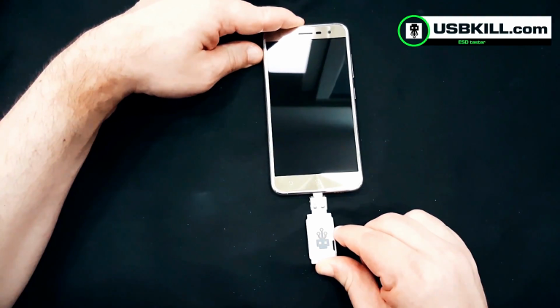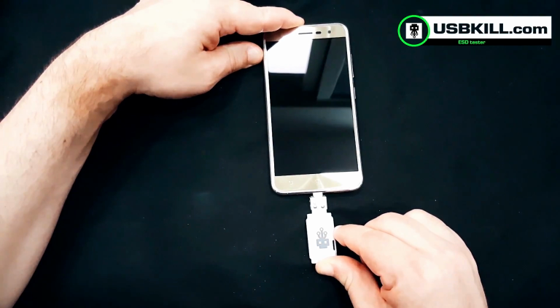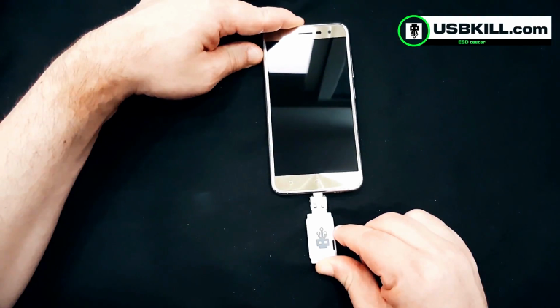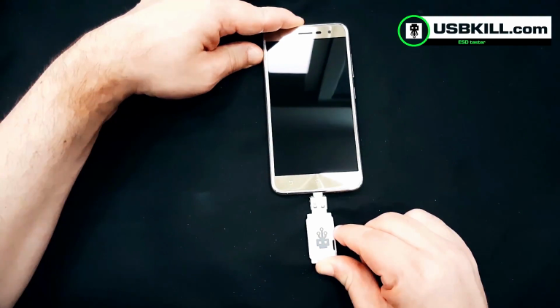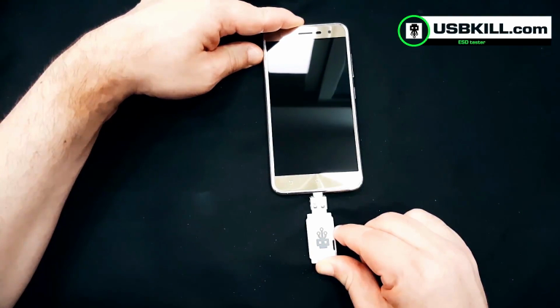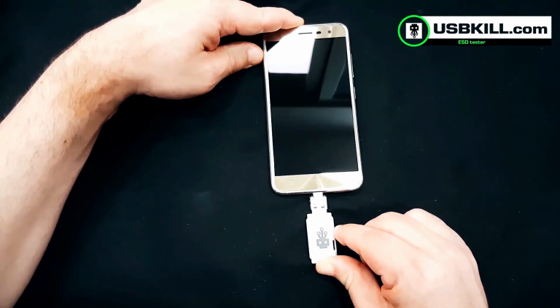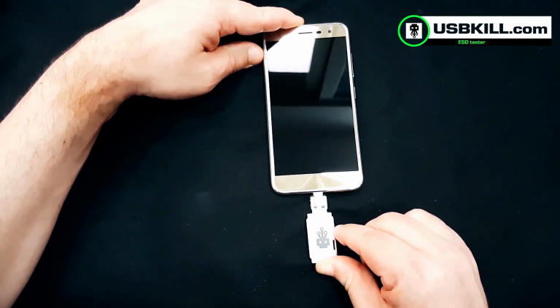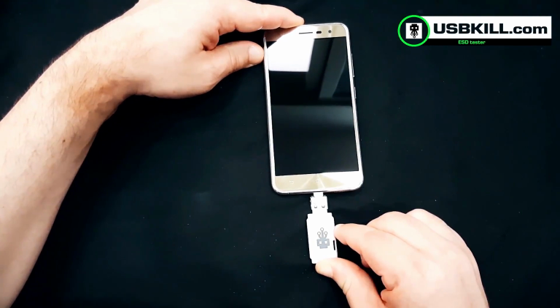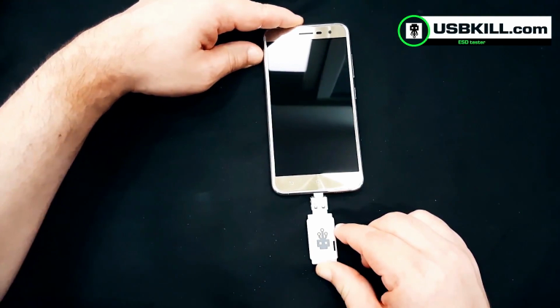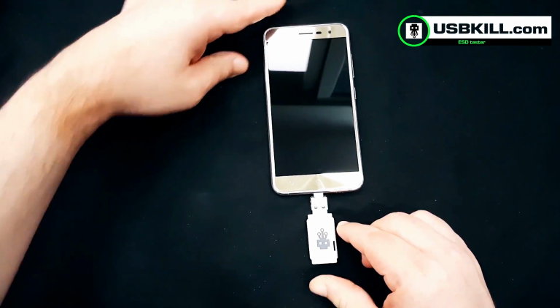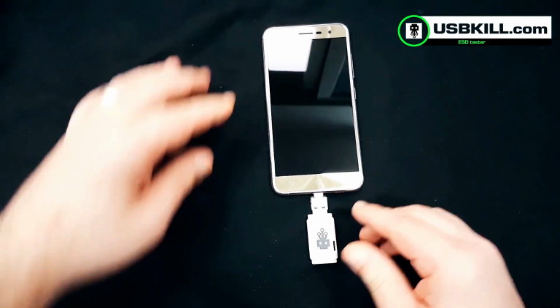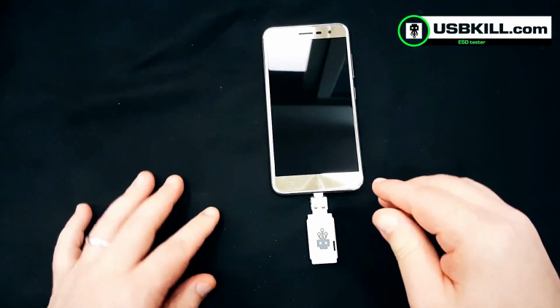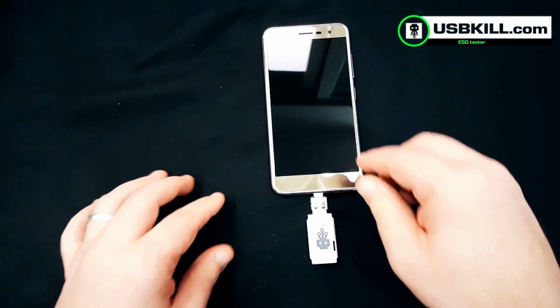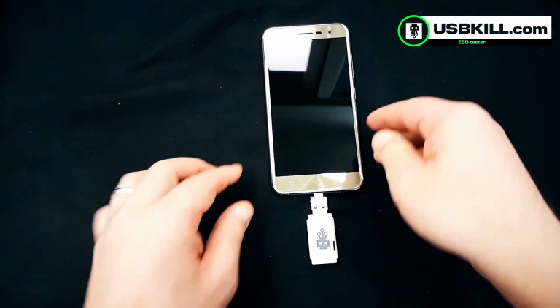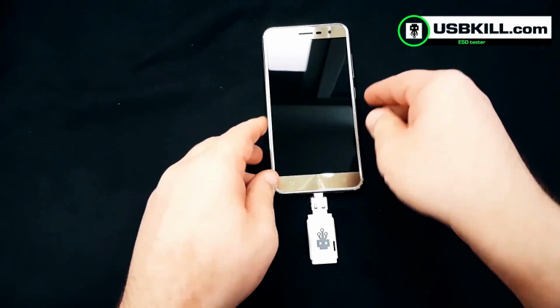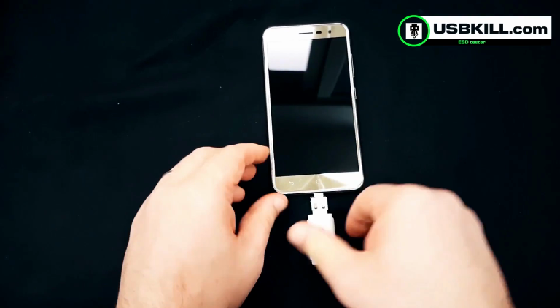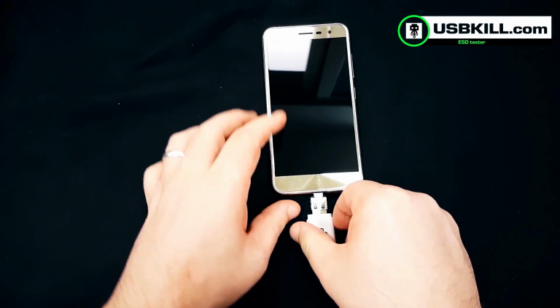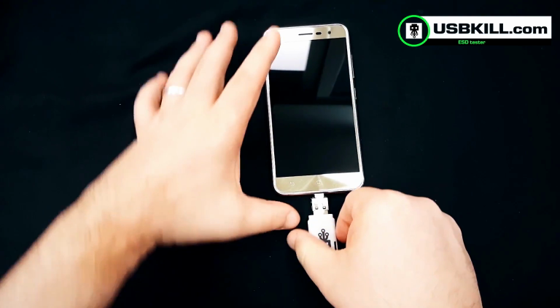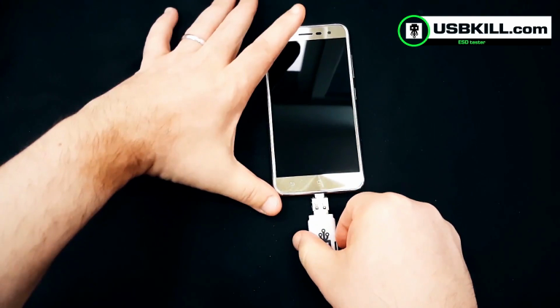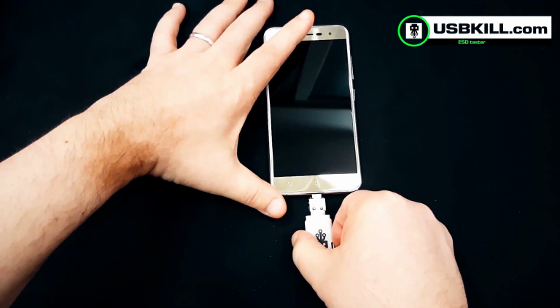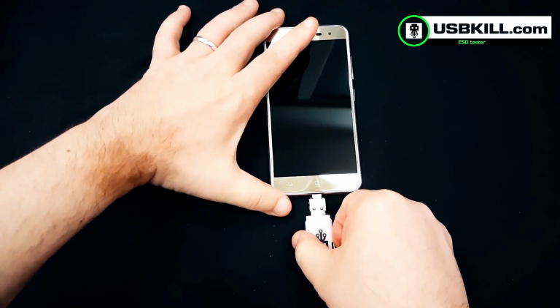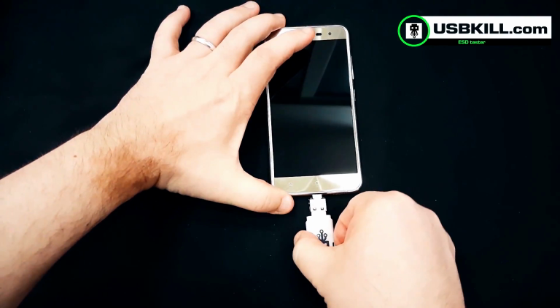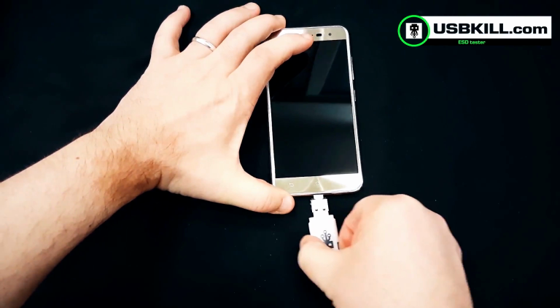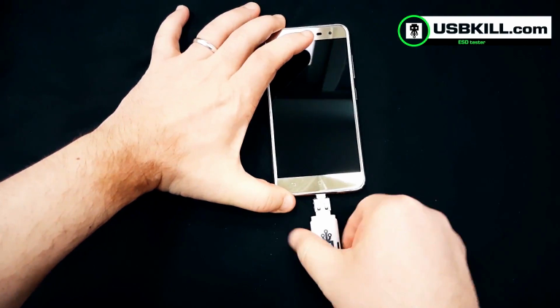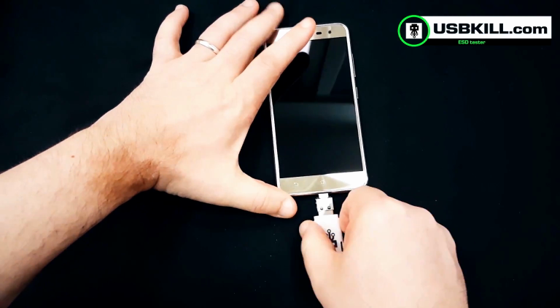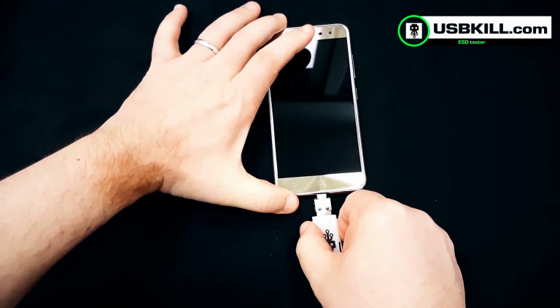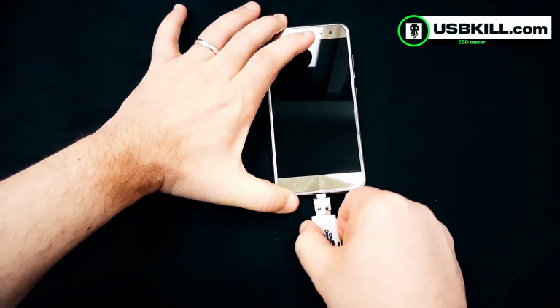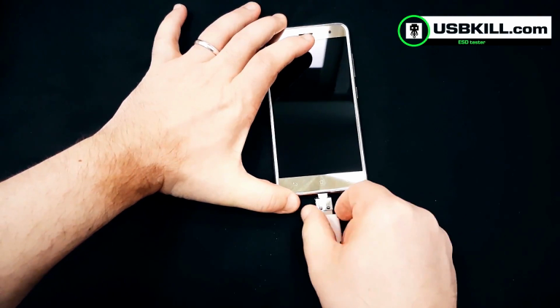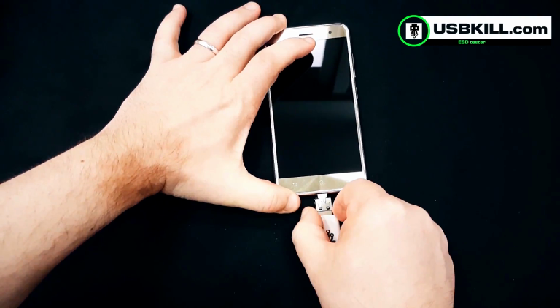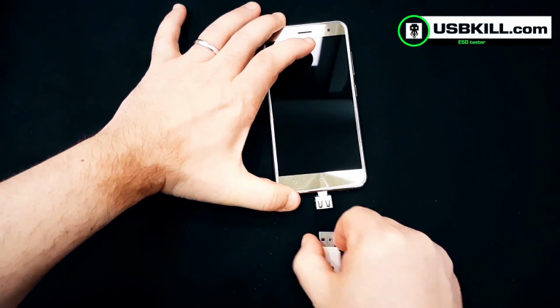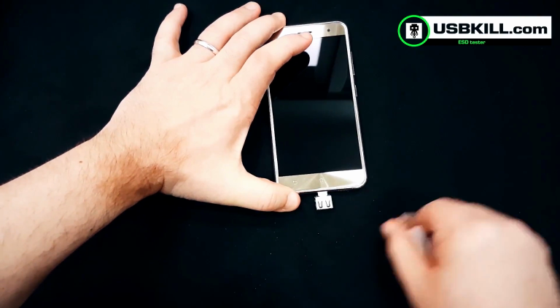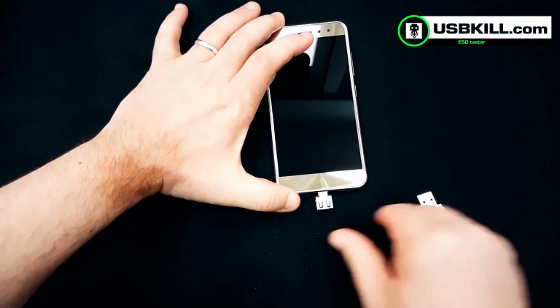As you can see, the ASUS ZenFone 3 is definitely not protected against USB power surge attacks.